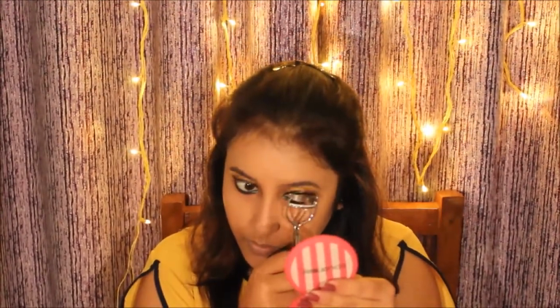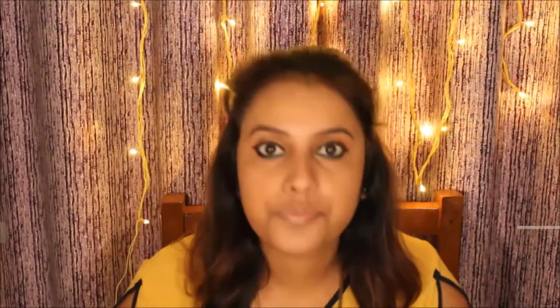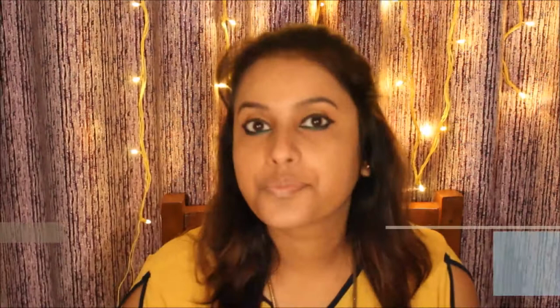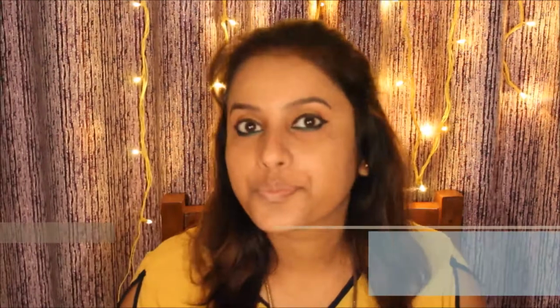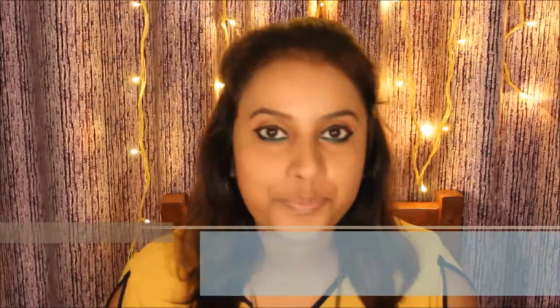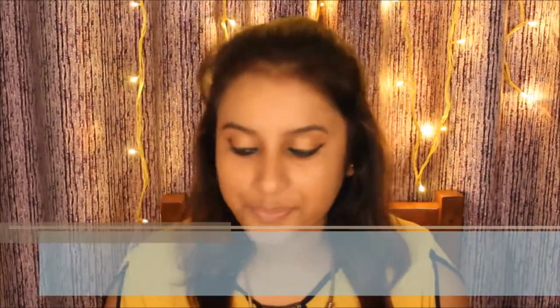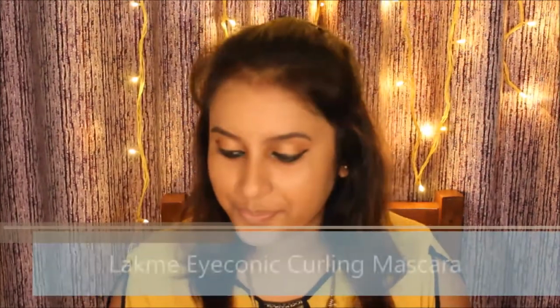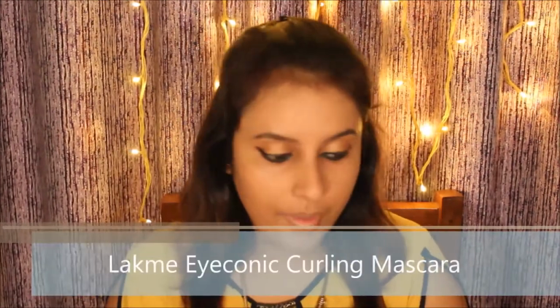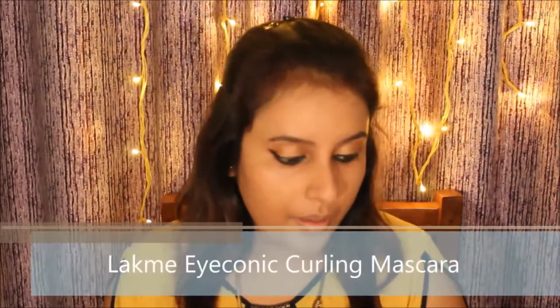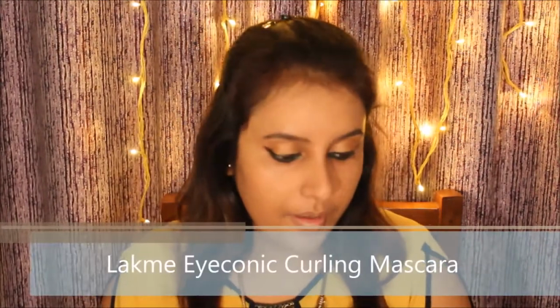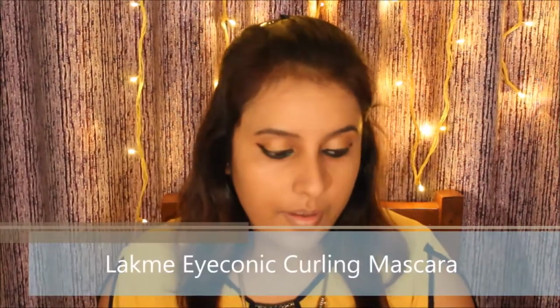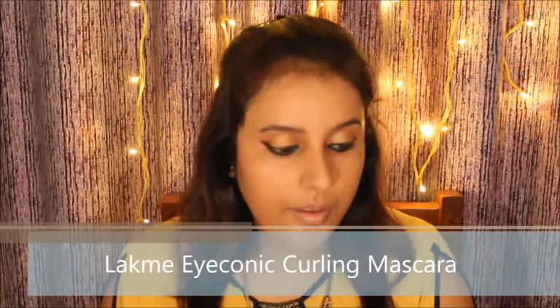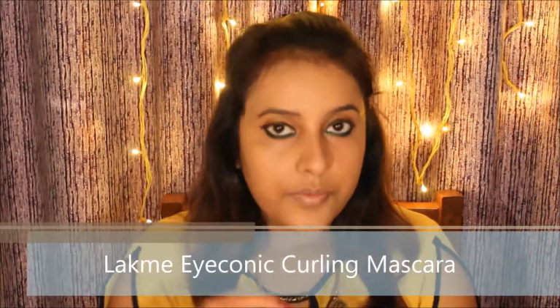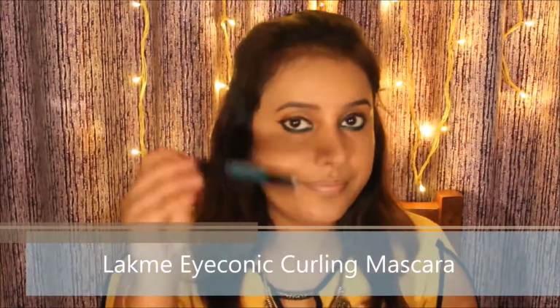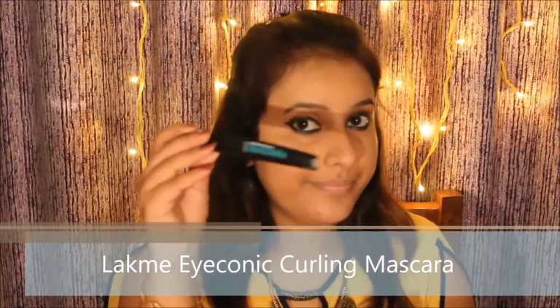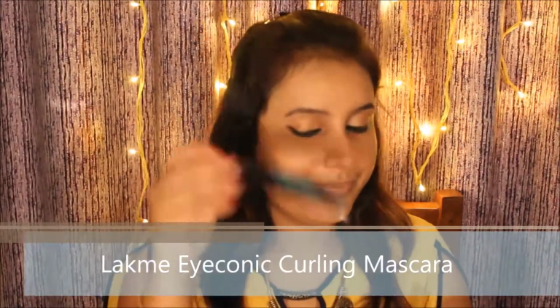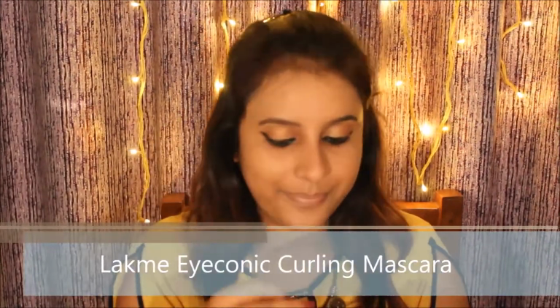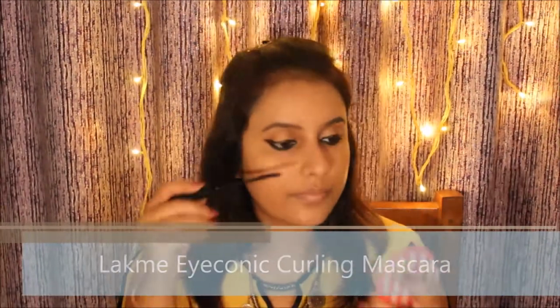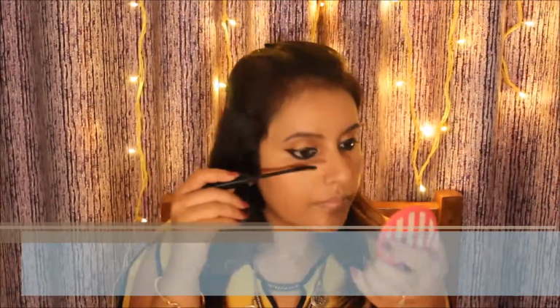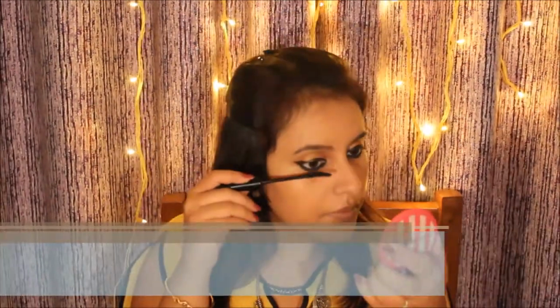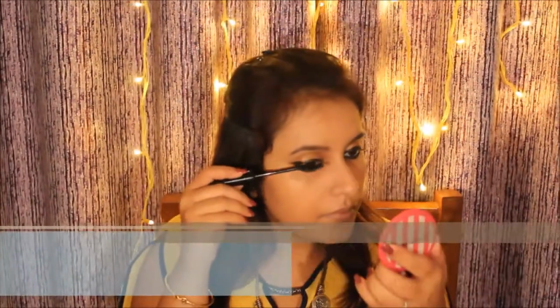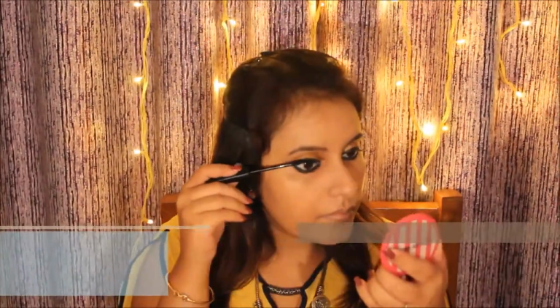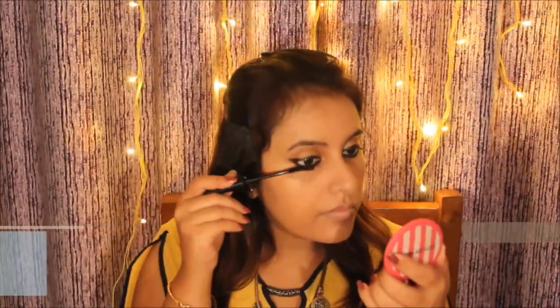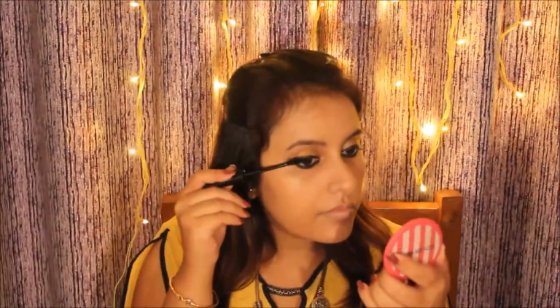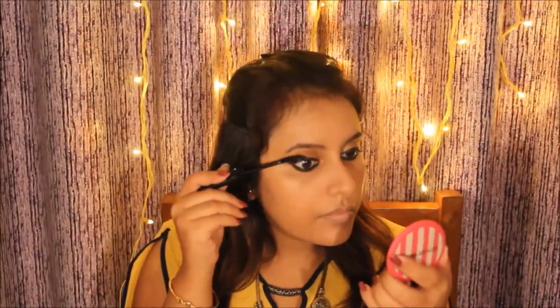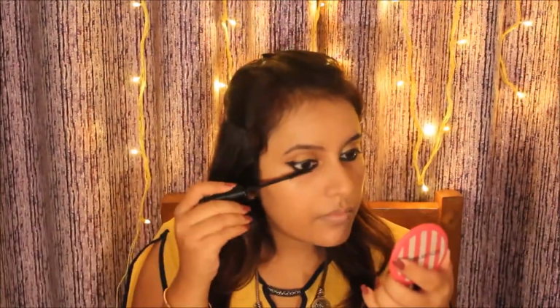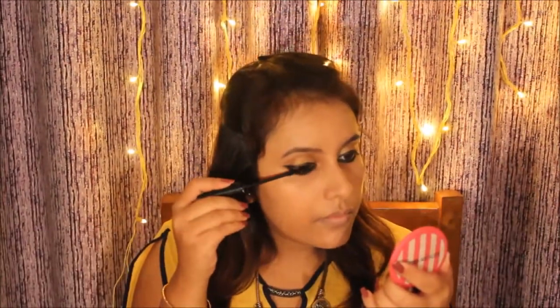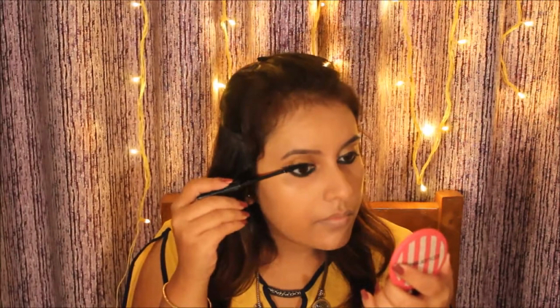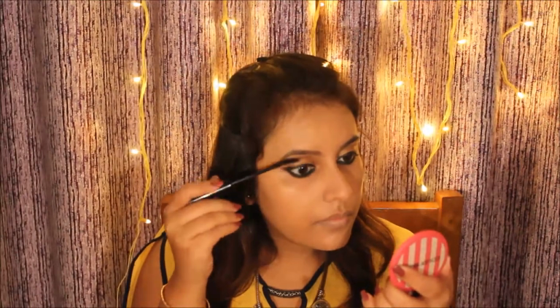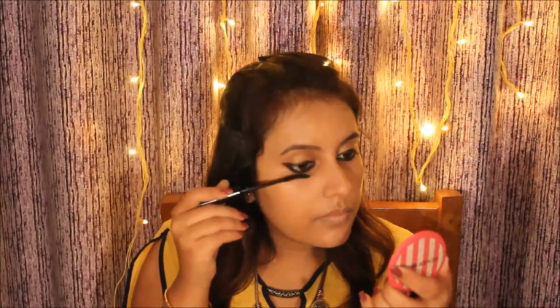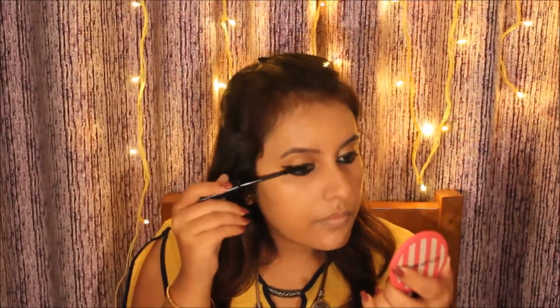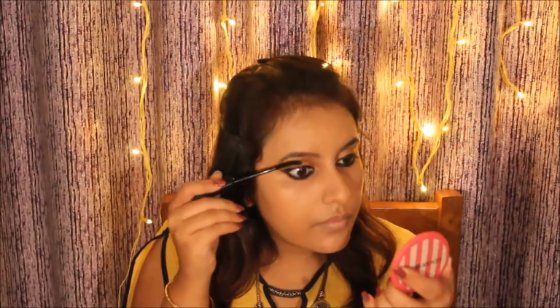For mascara, I'm using the Lakme Iconic Curling Mascara on both my upper and lower lashes.